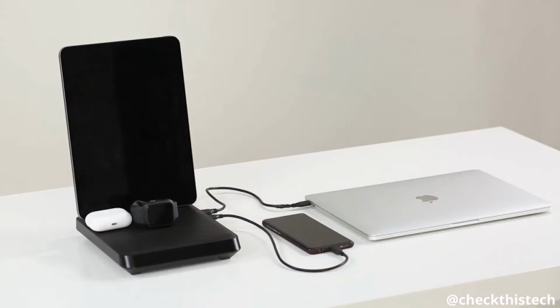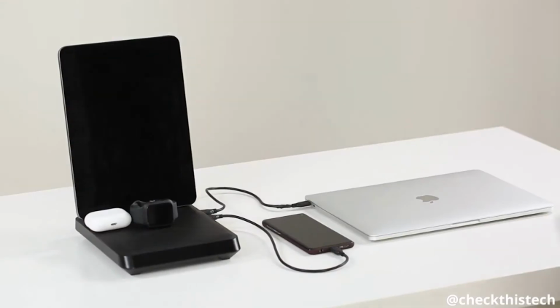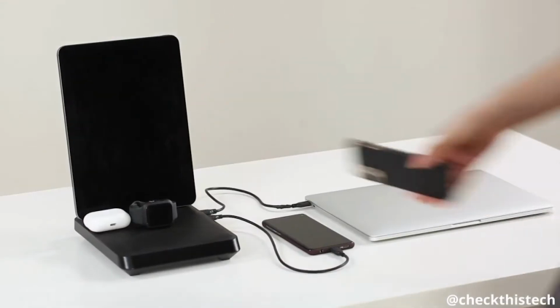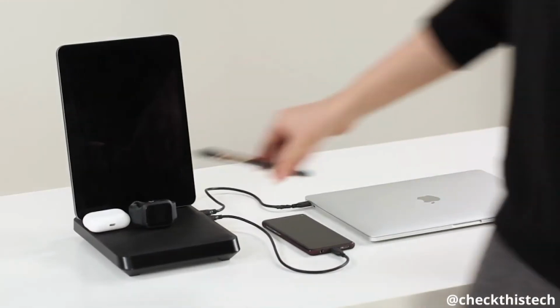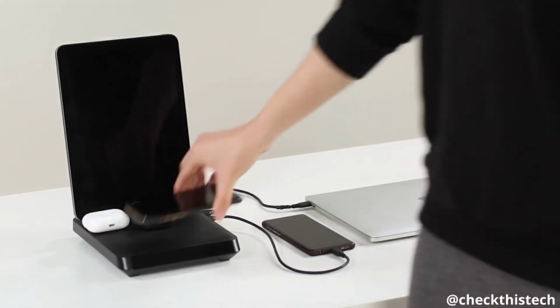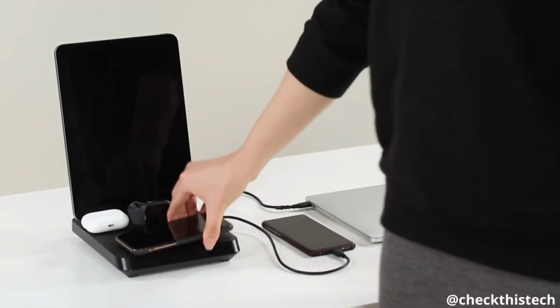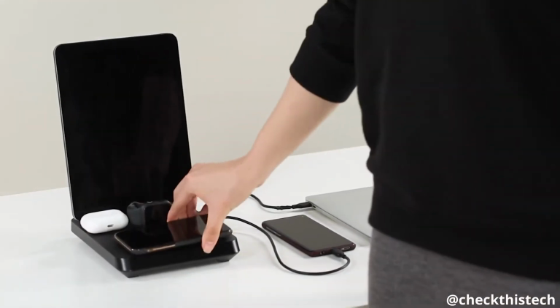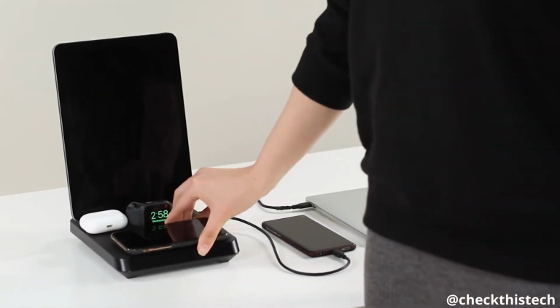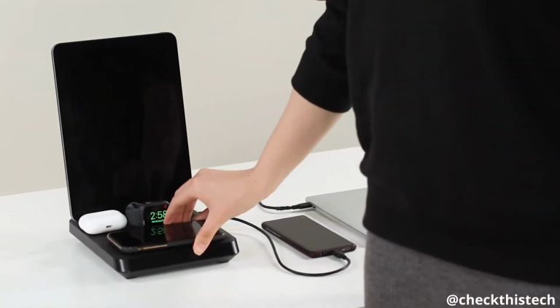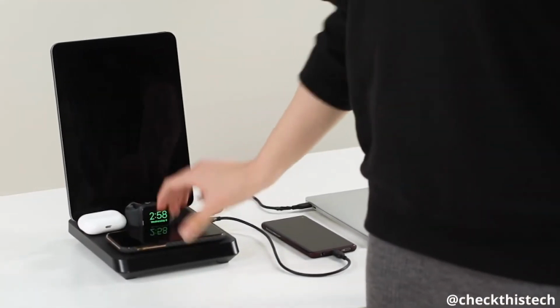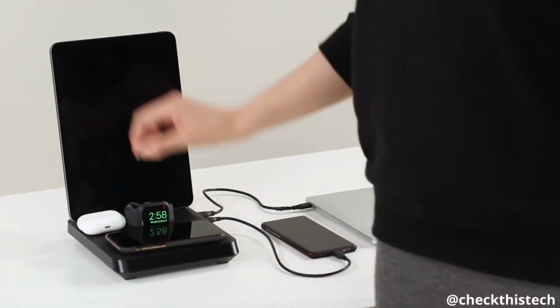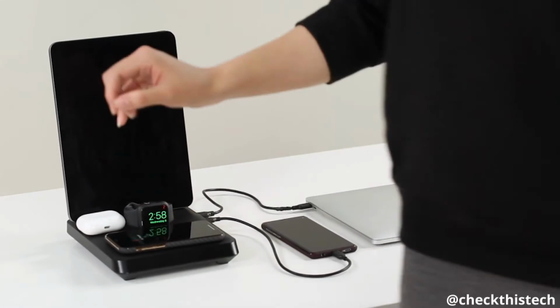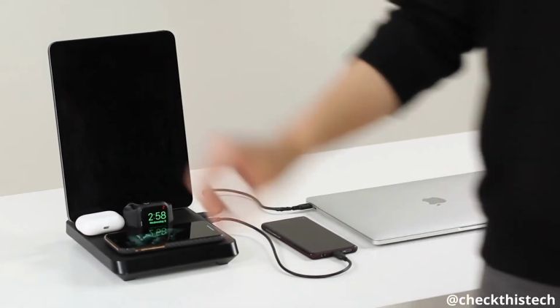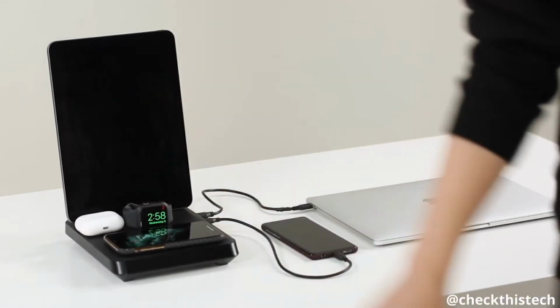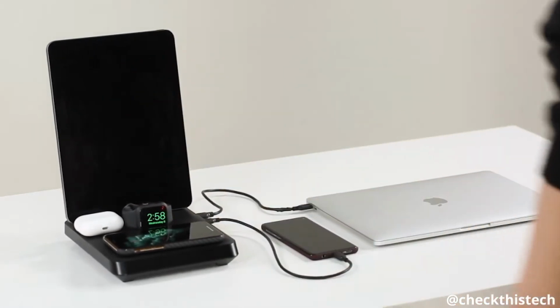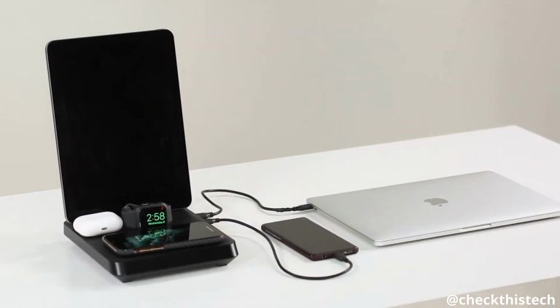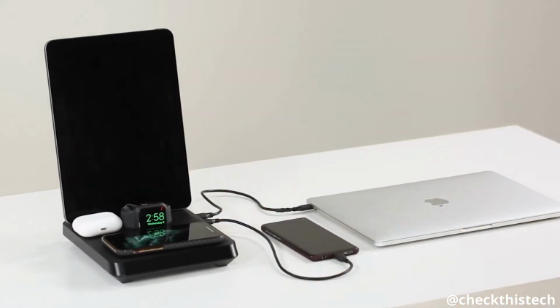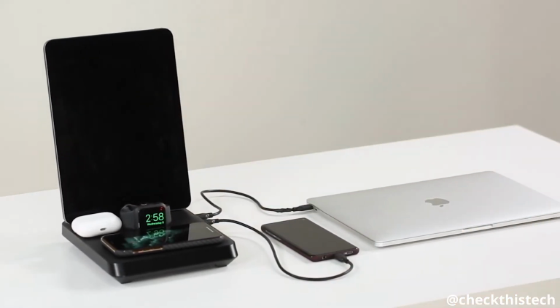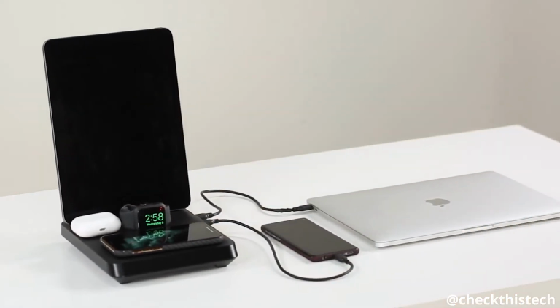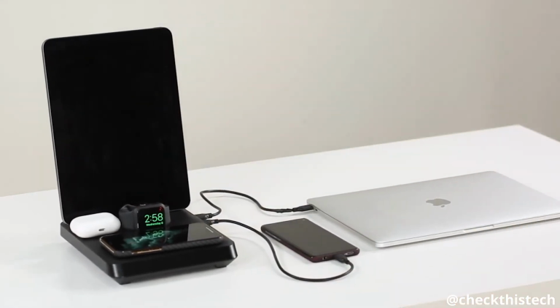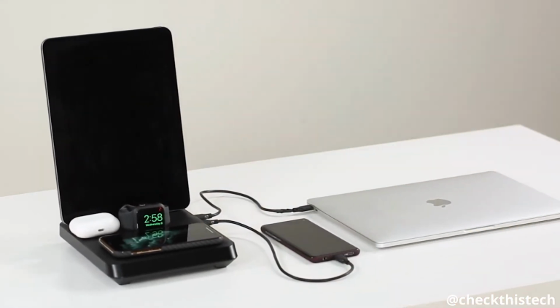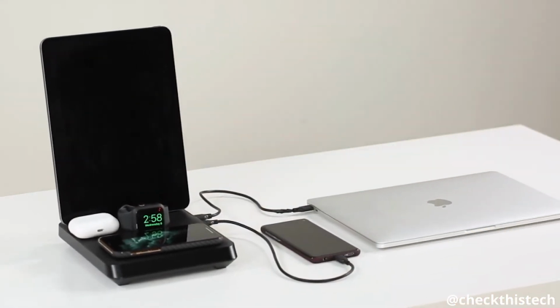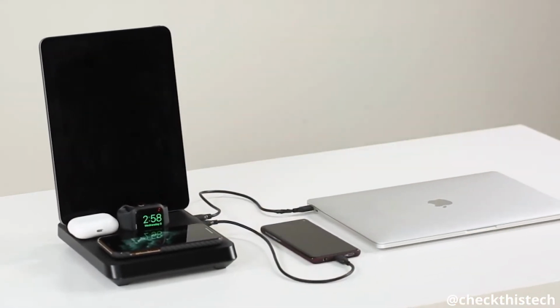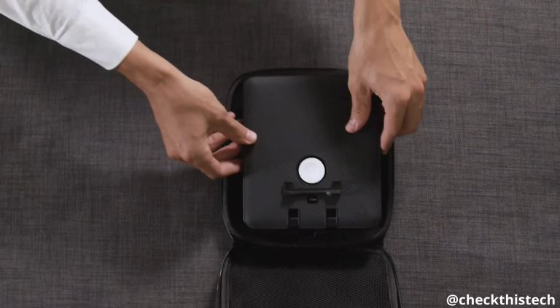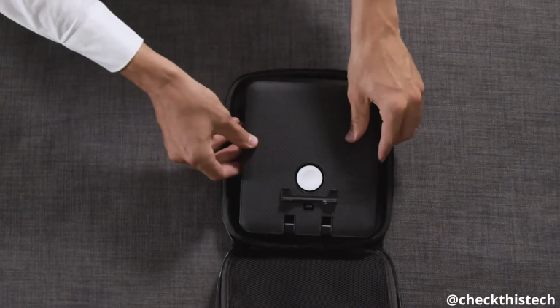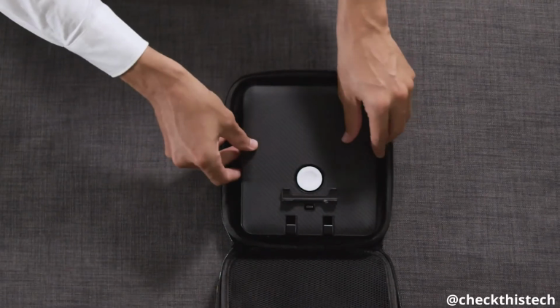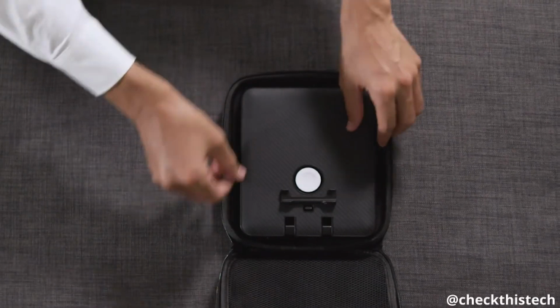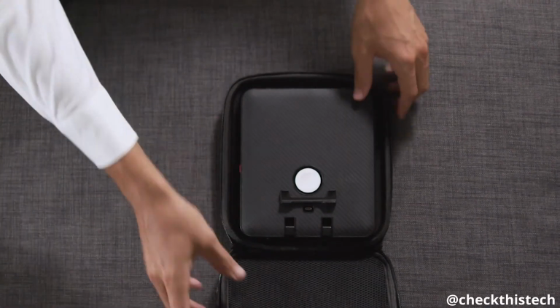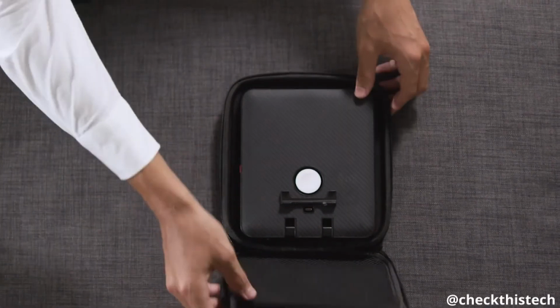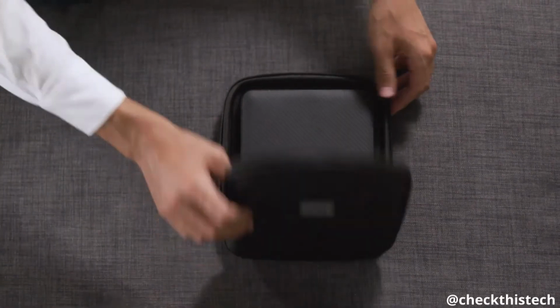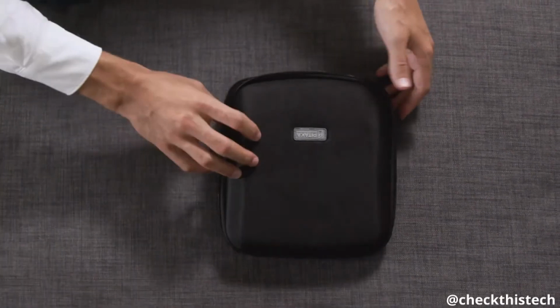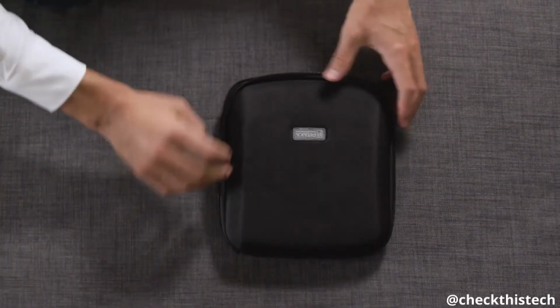This is the Air Omni — the ultimate charging platform for Apple users everywhere.